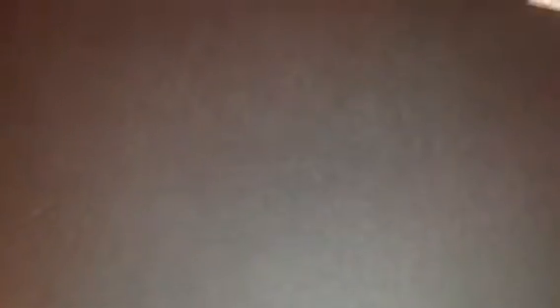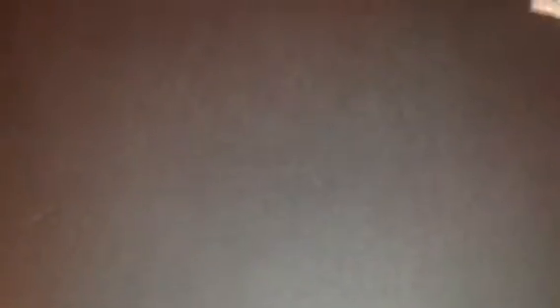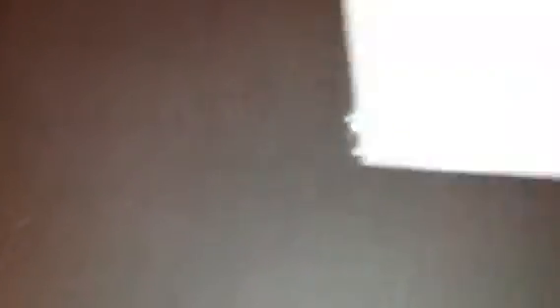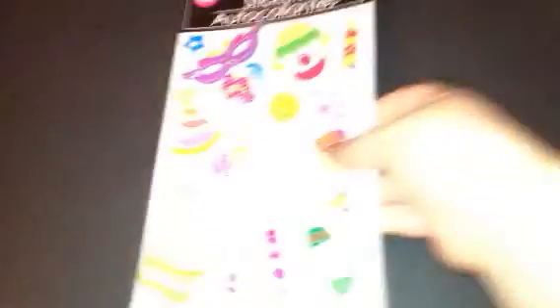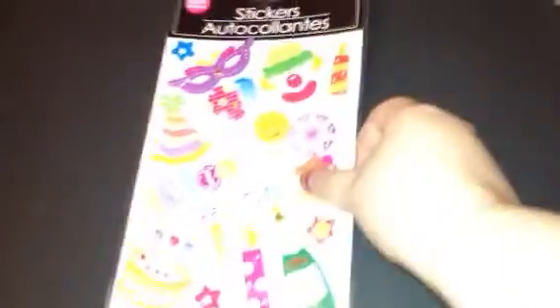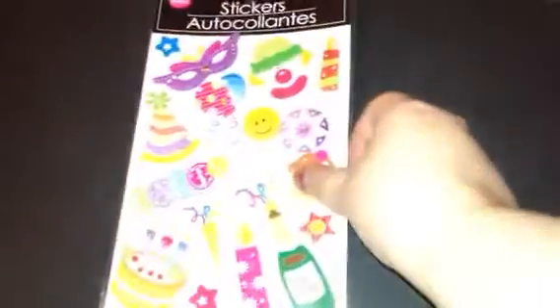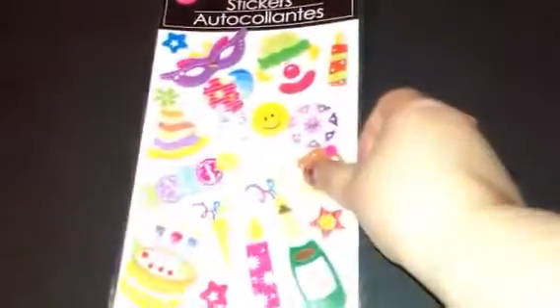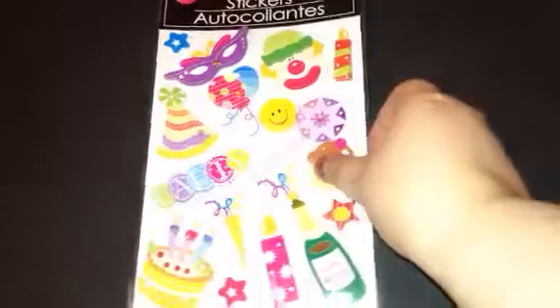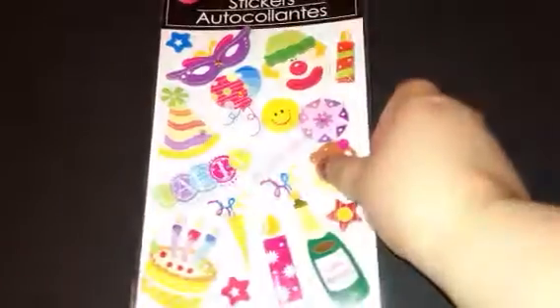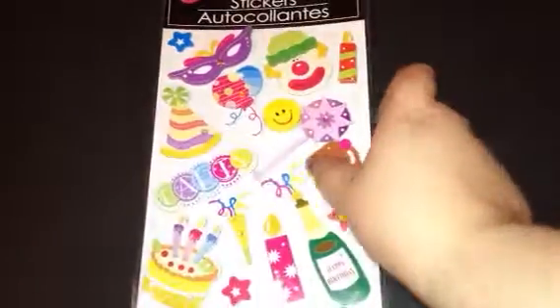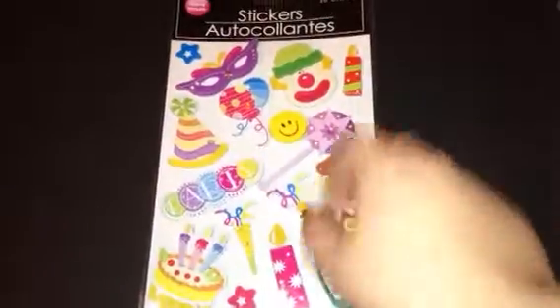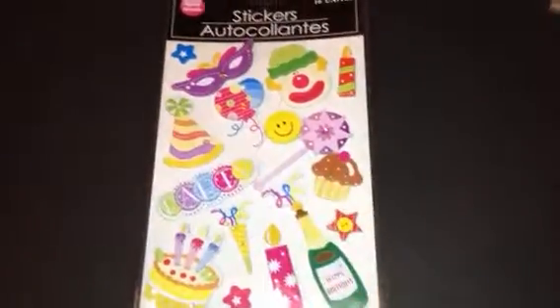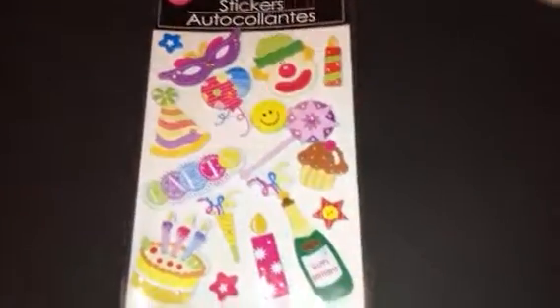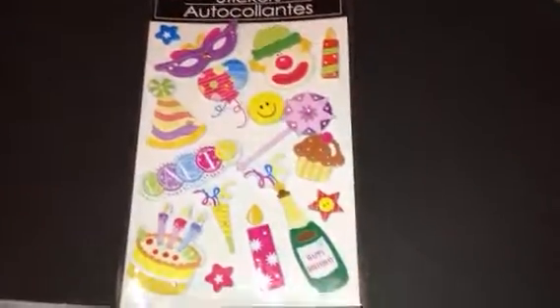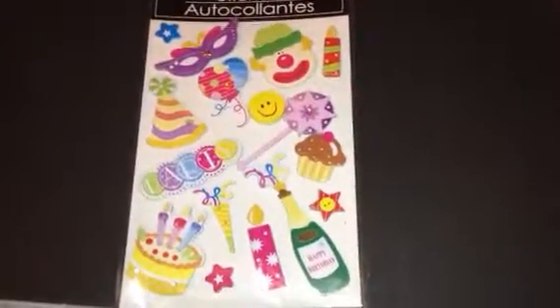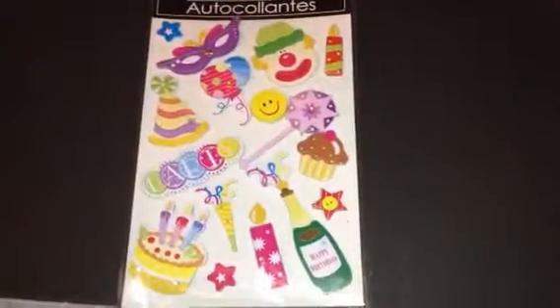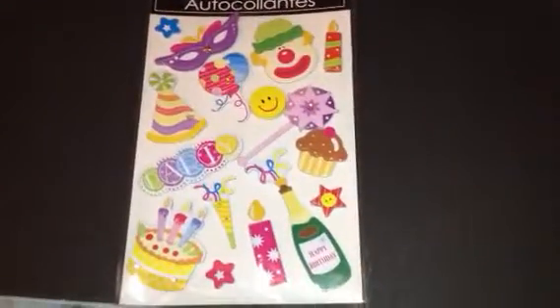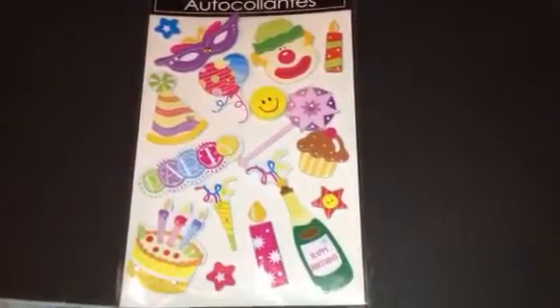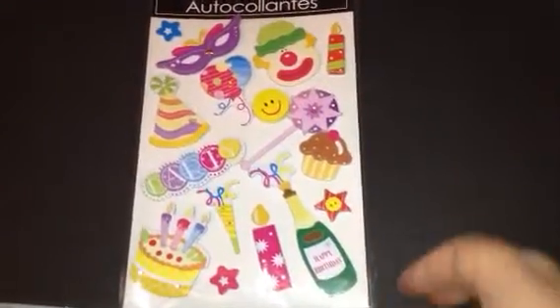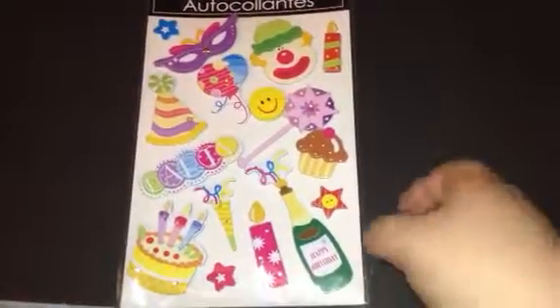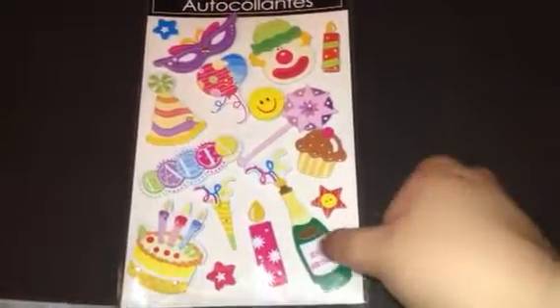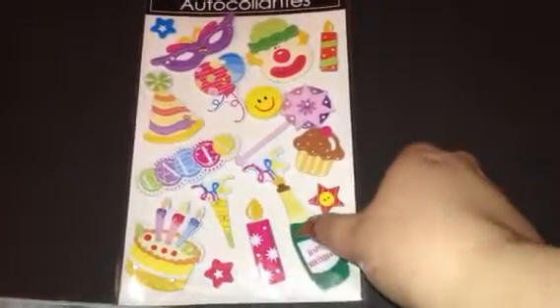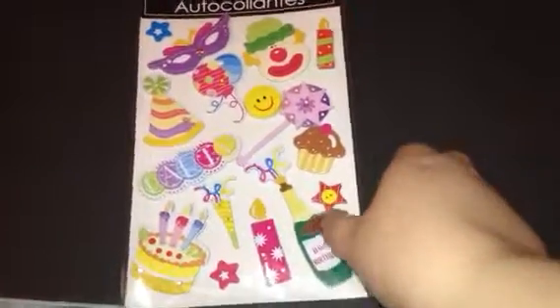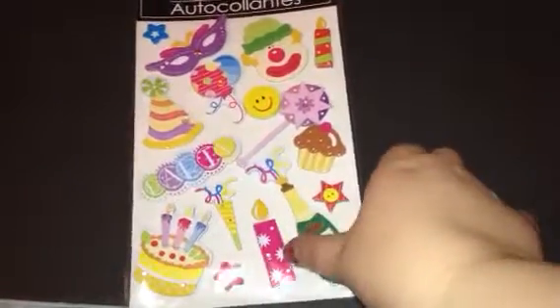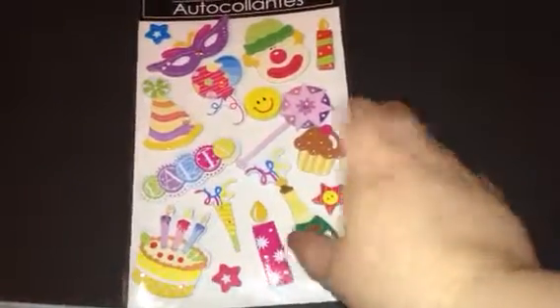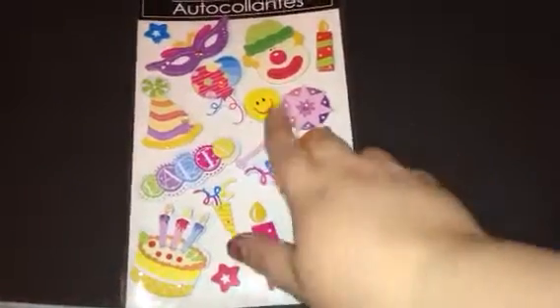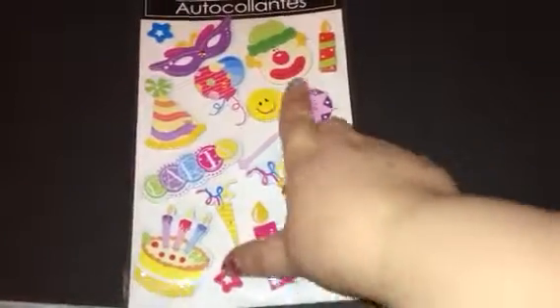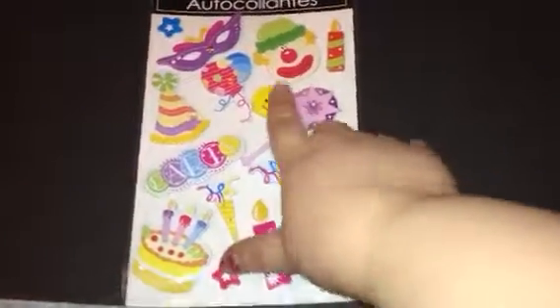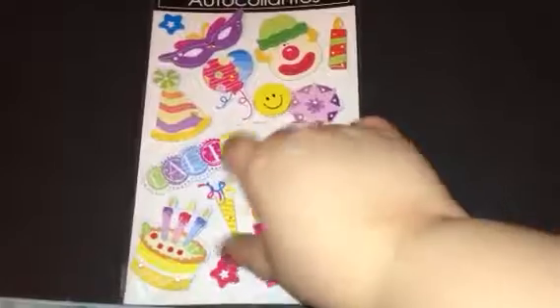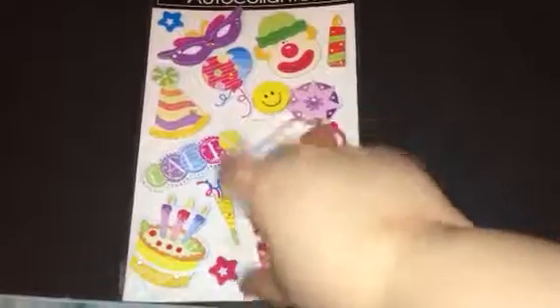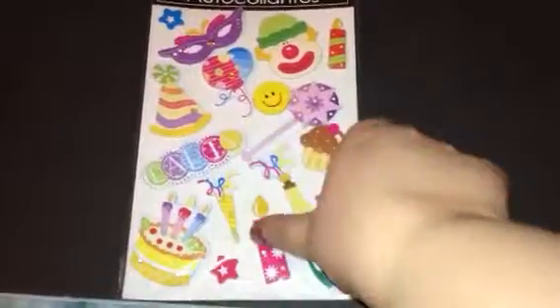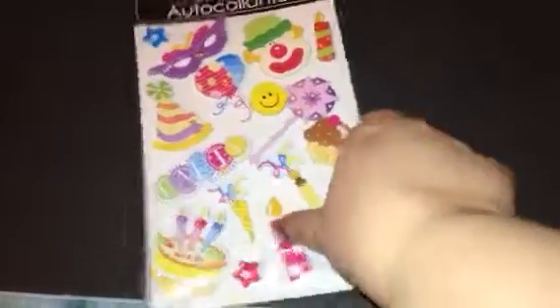The next thing I got were these really cute stickers — party-like stickers, happy birthday, clown. They're just really cute.